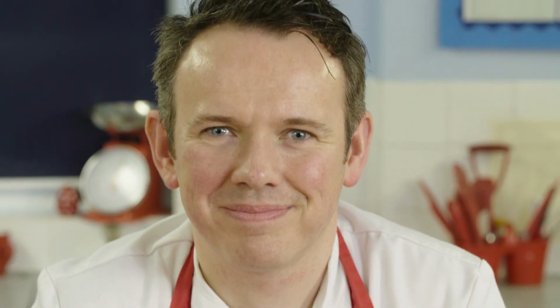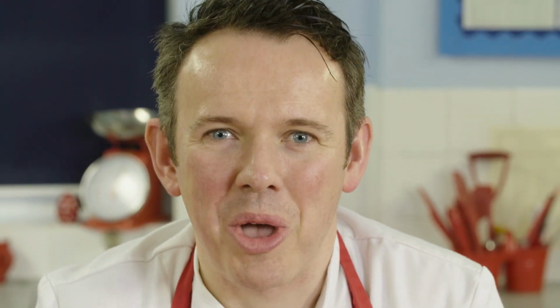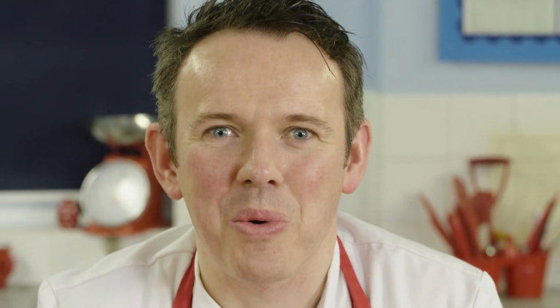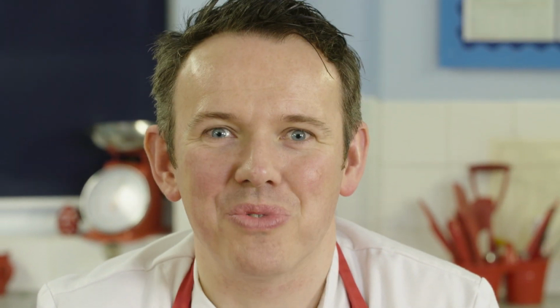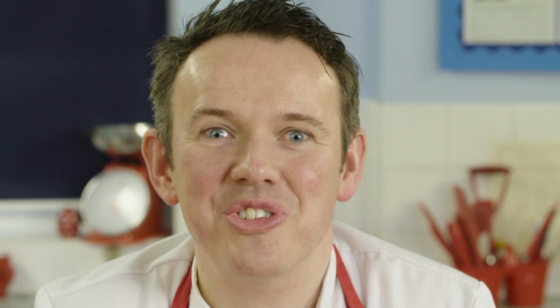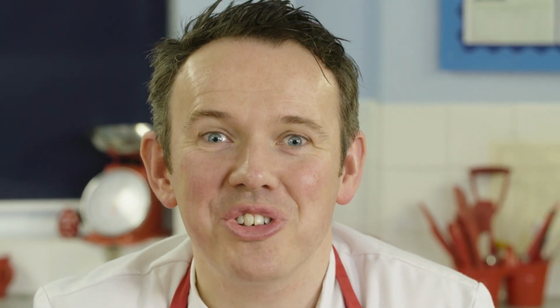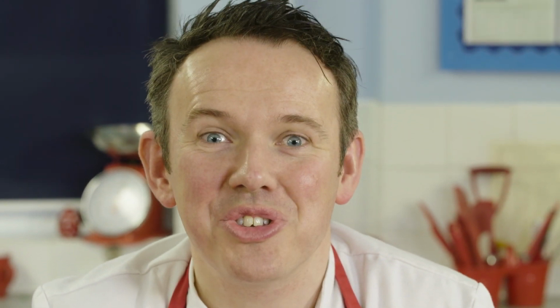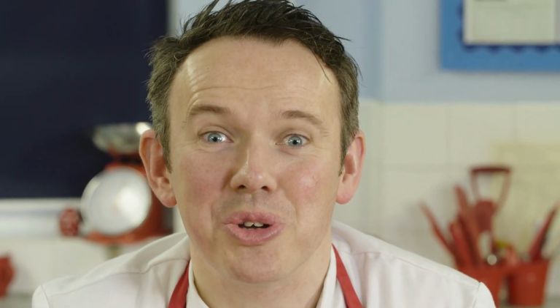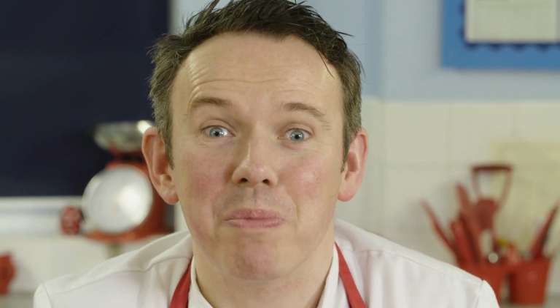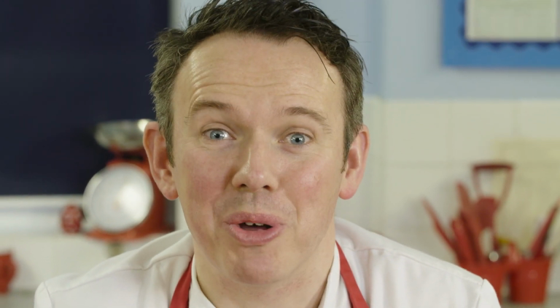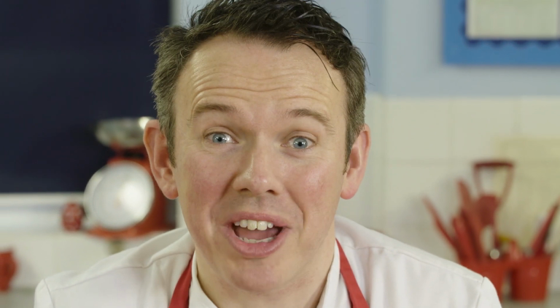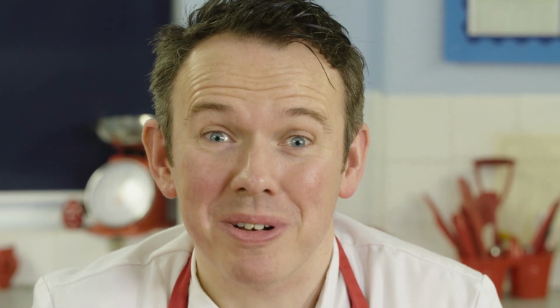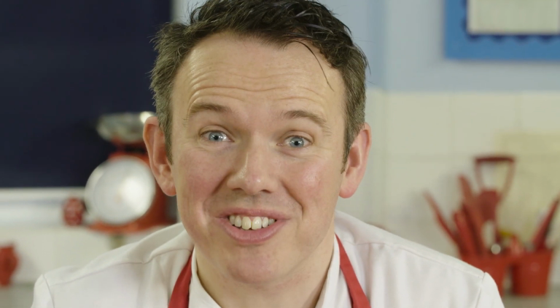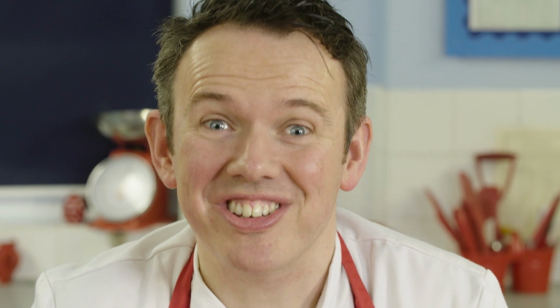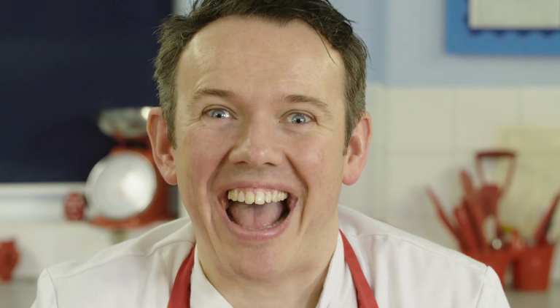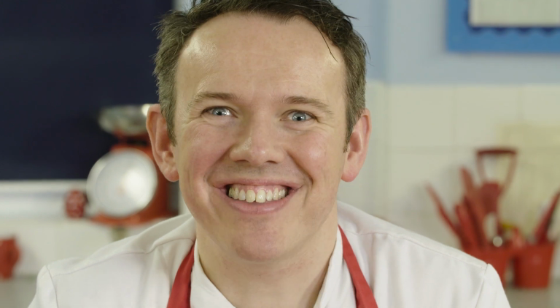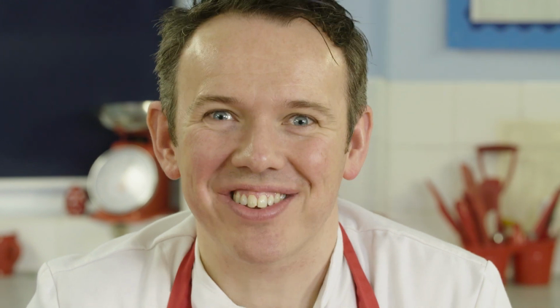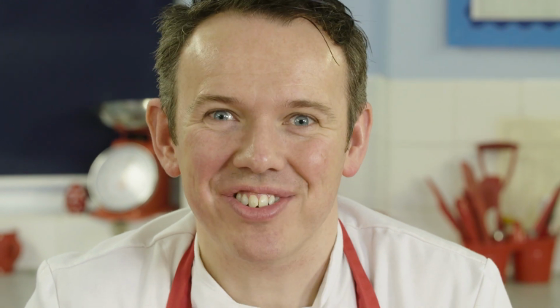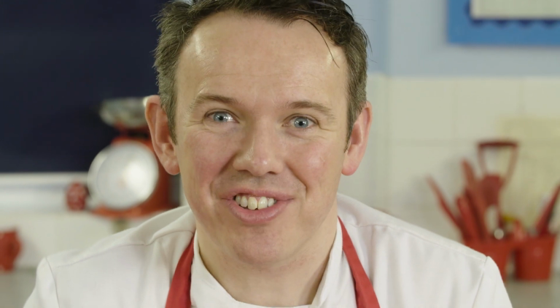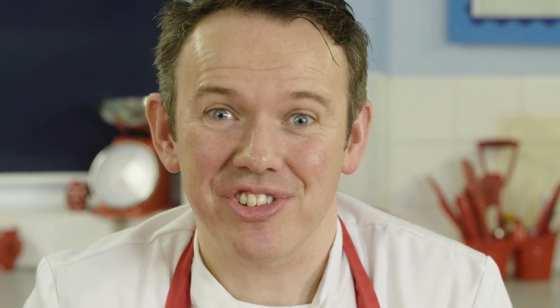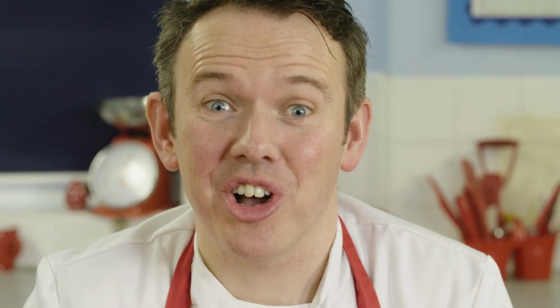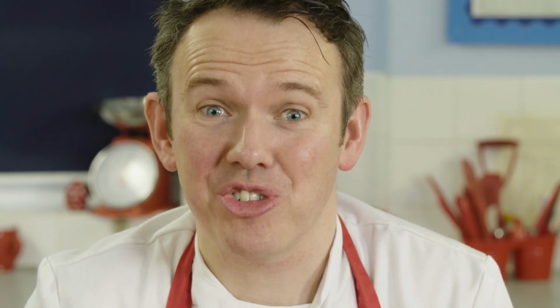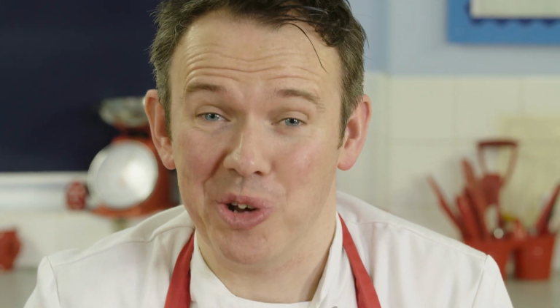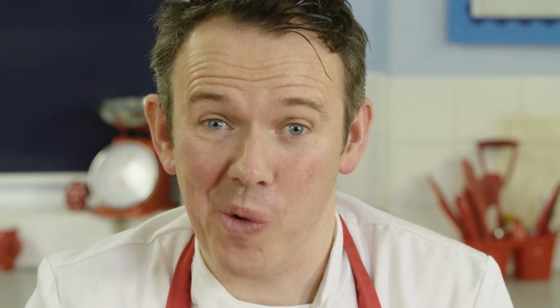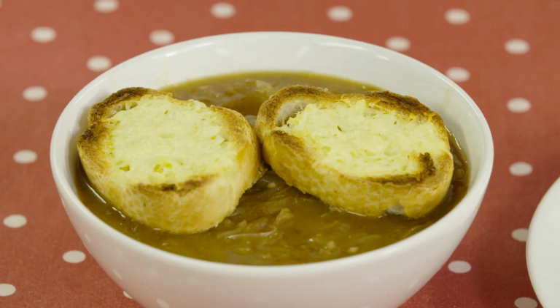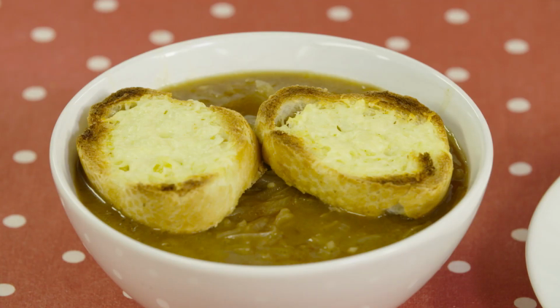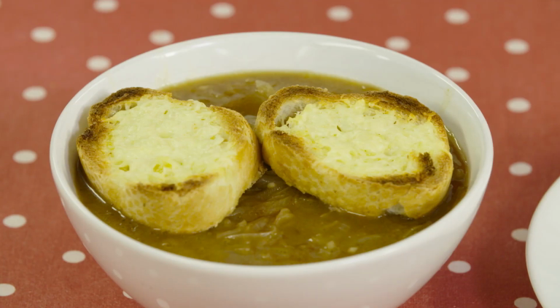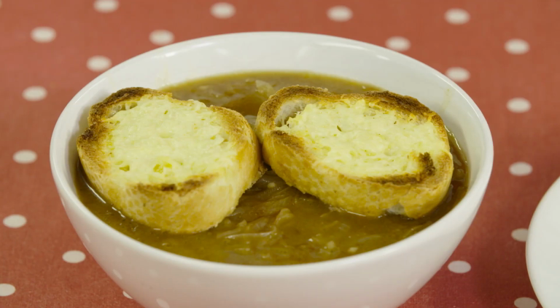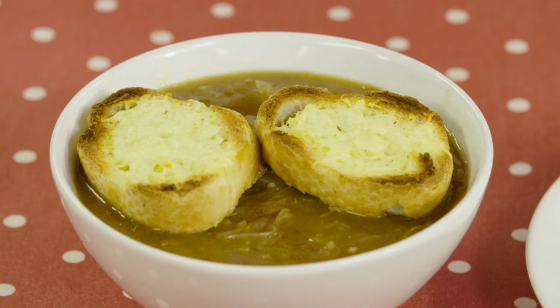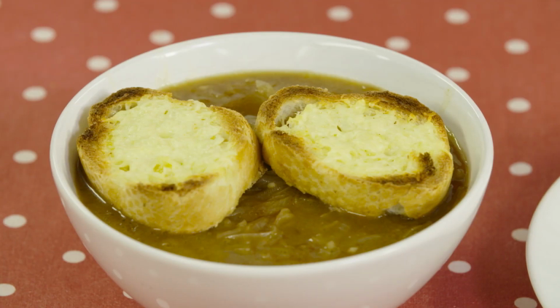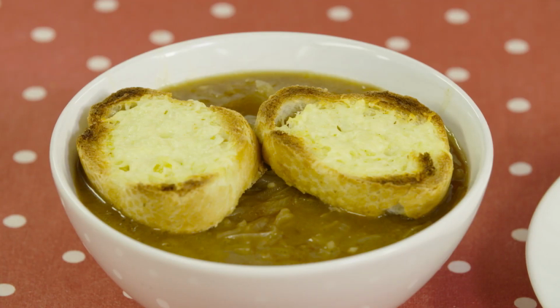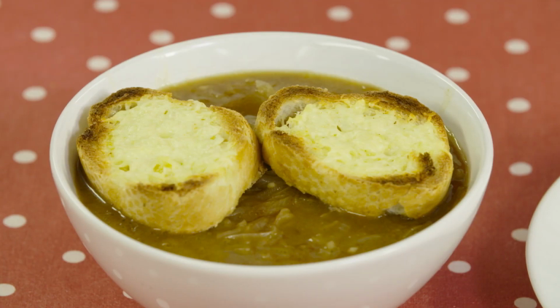With French onion soup, both caramelization and dextrinization are shown in one recipe. How good is that?